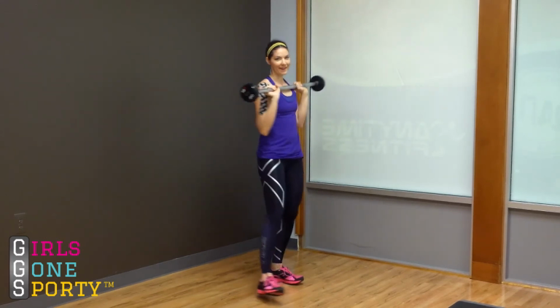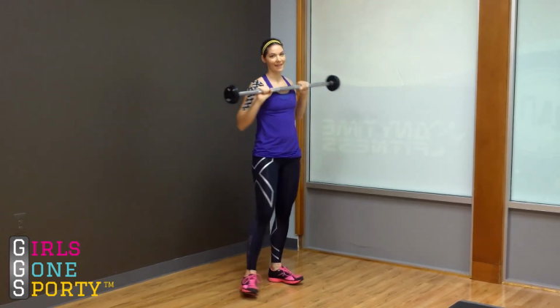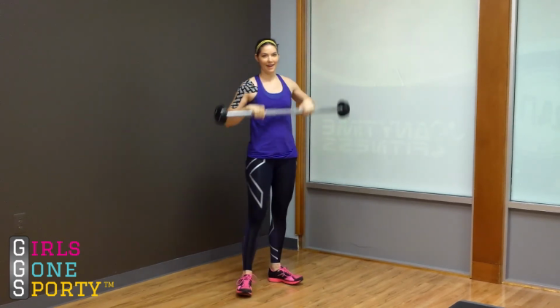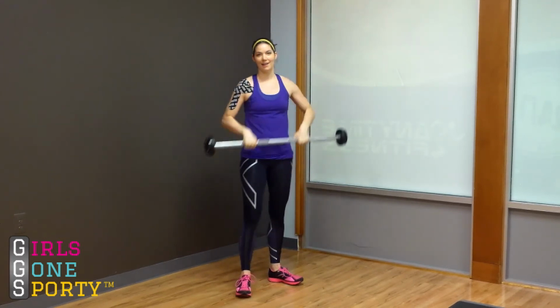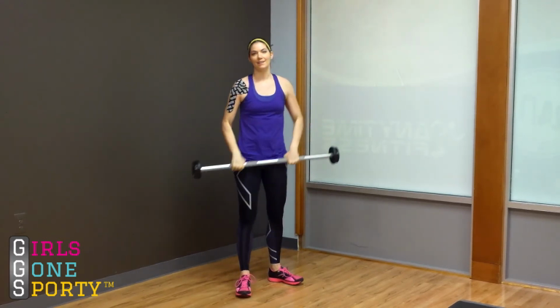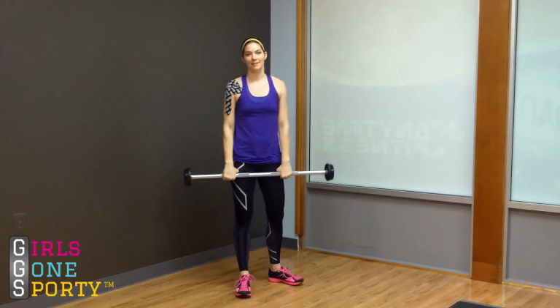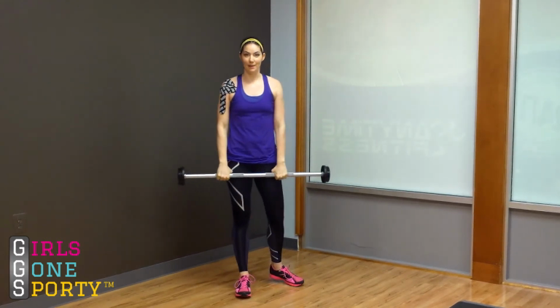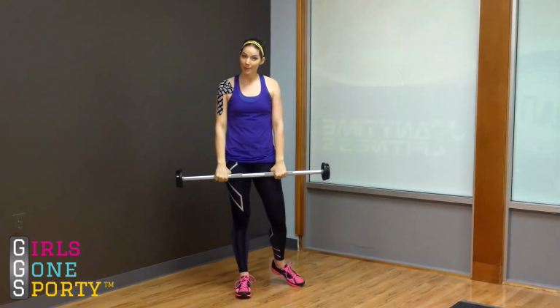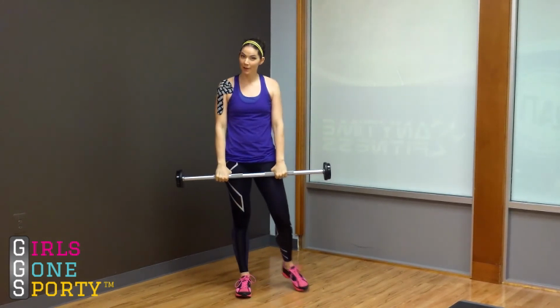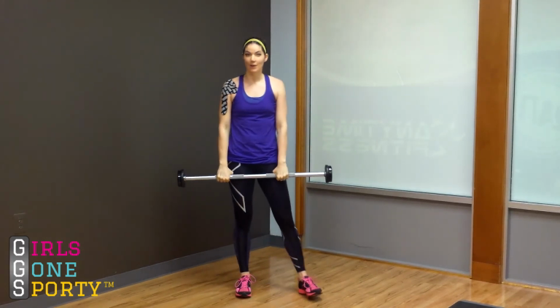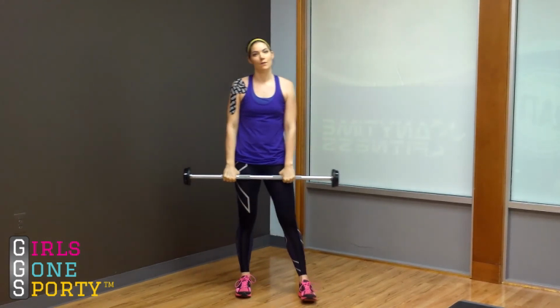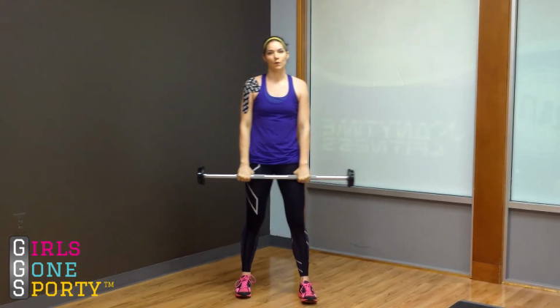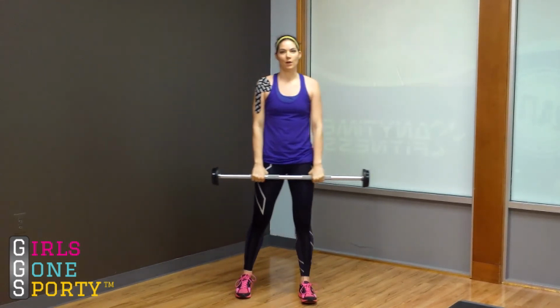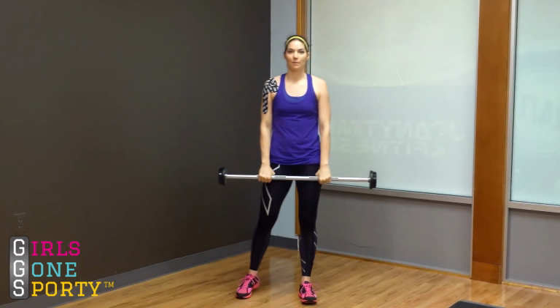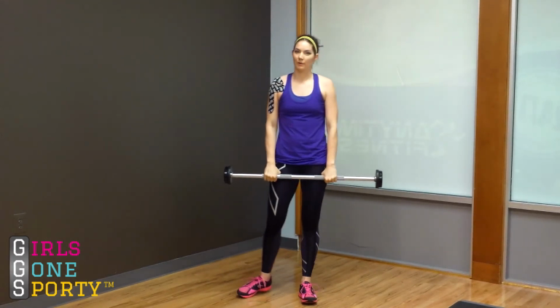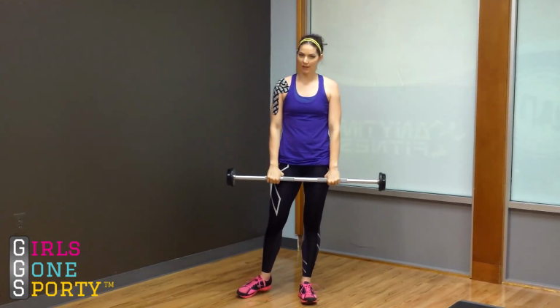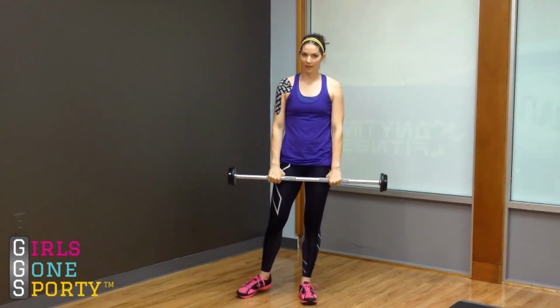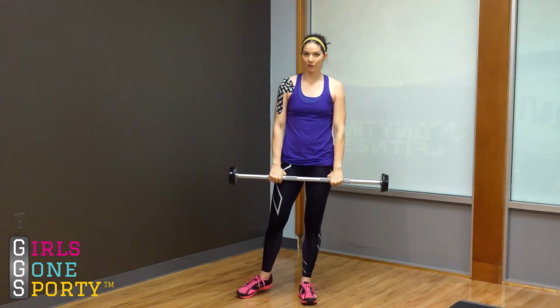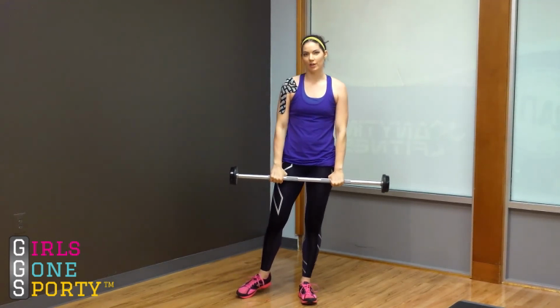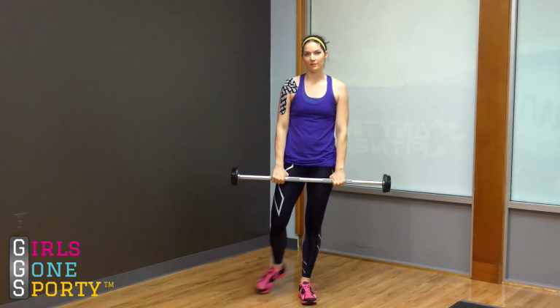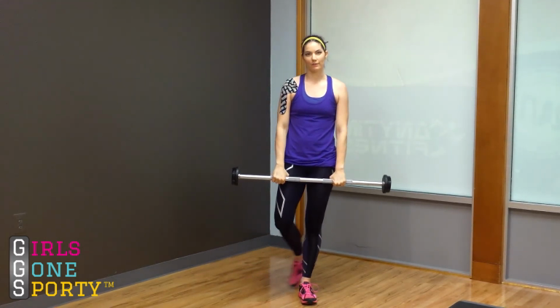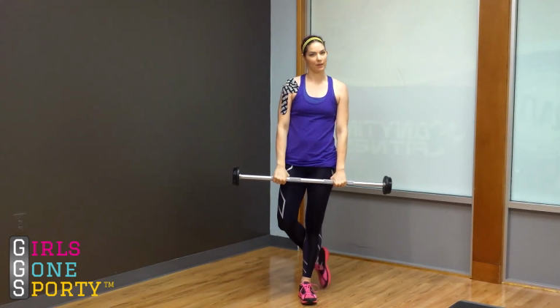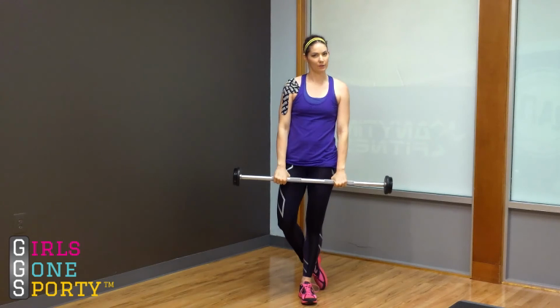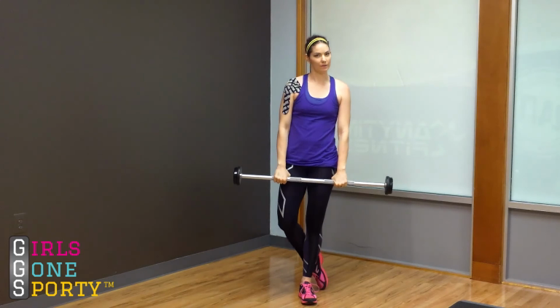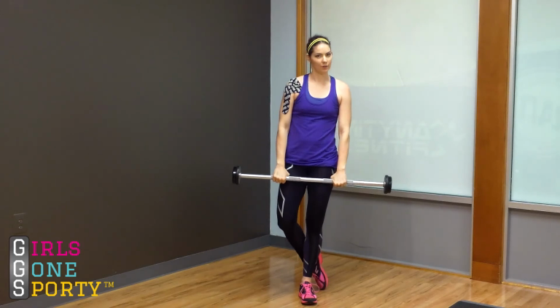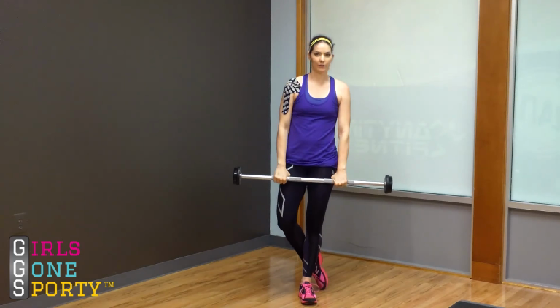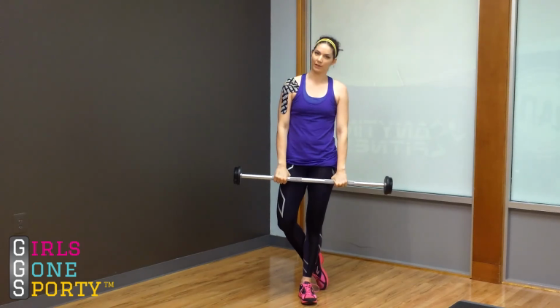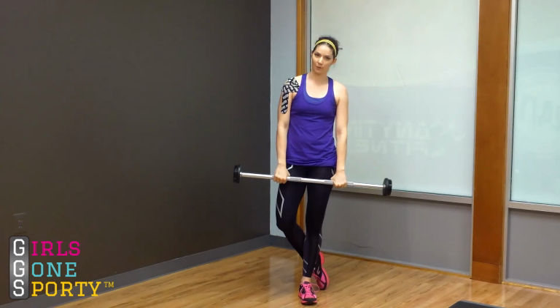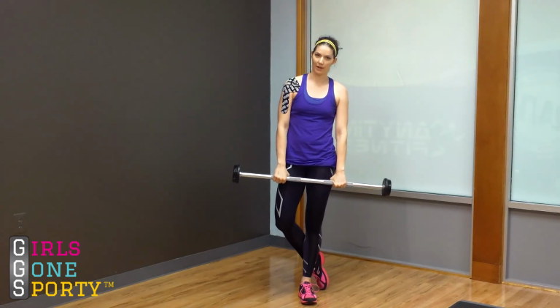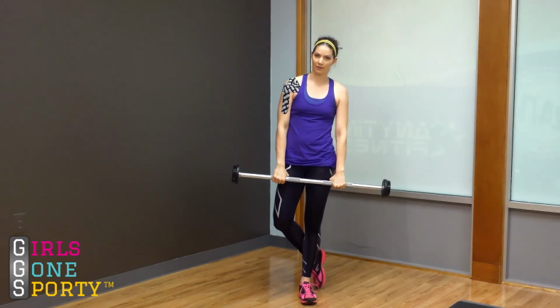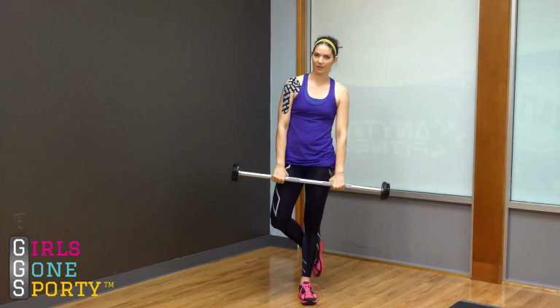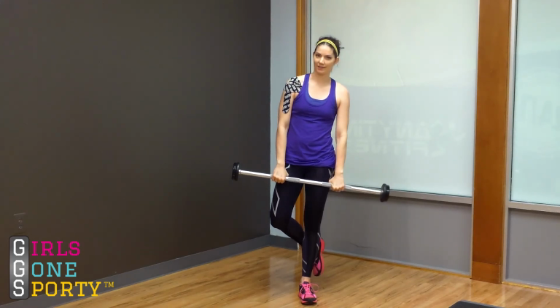And that is a tip for preventing your chest from falling towards the floor during the squat exercise.